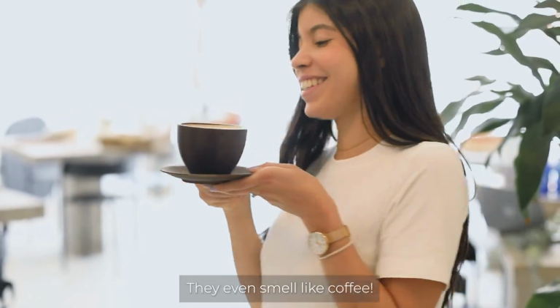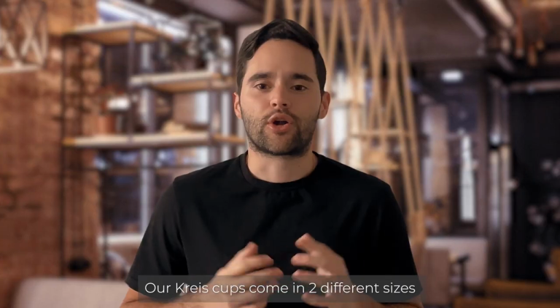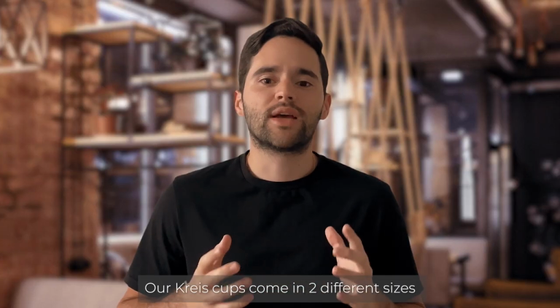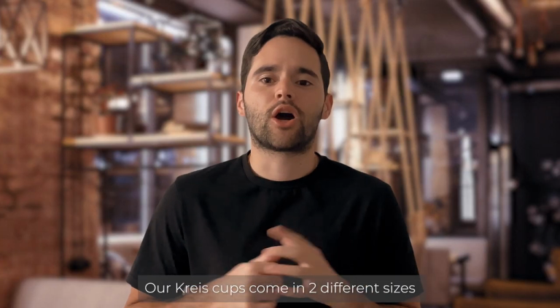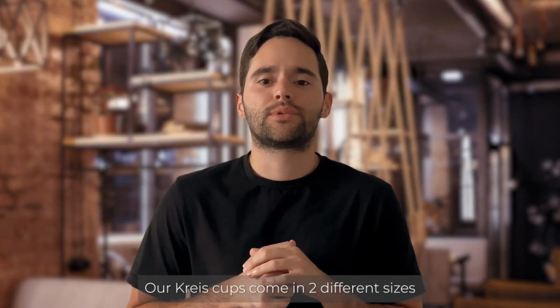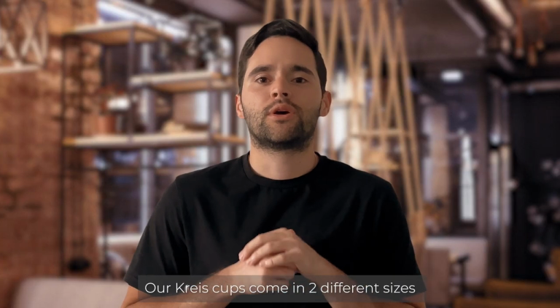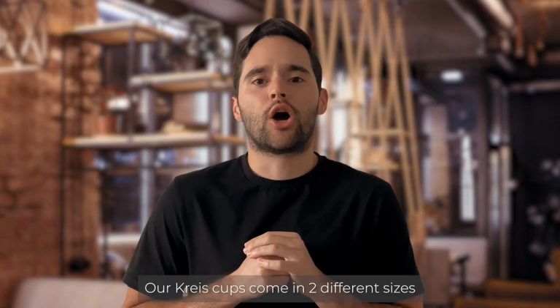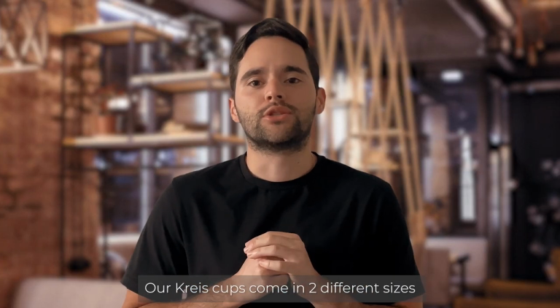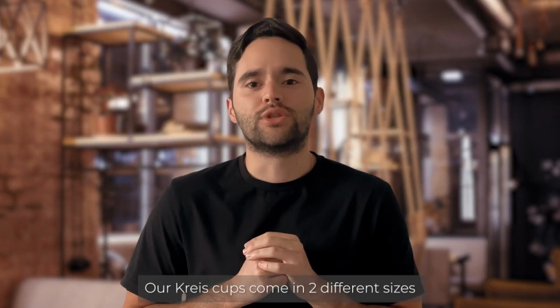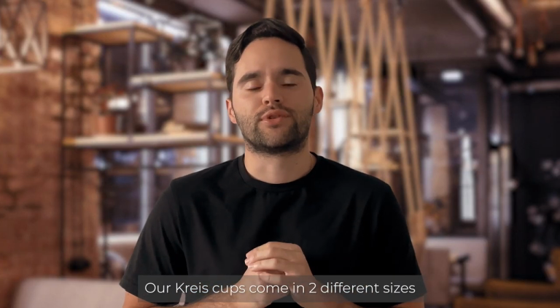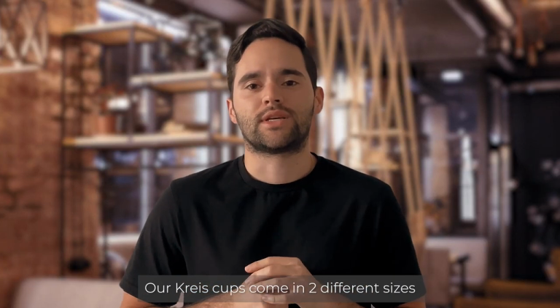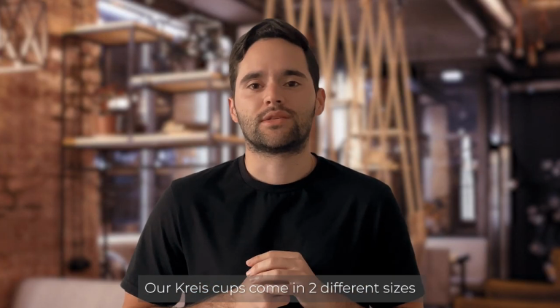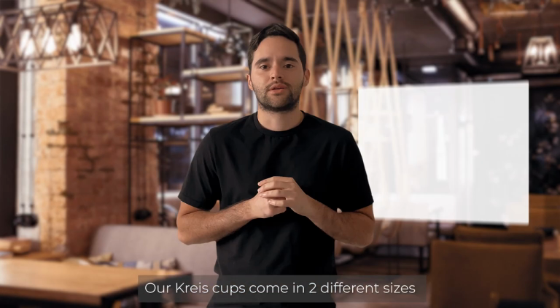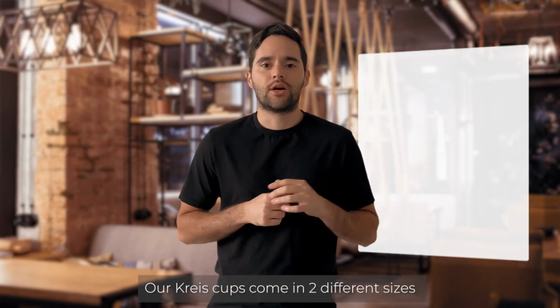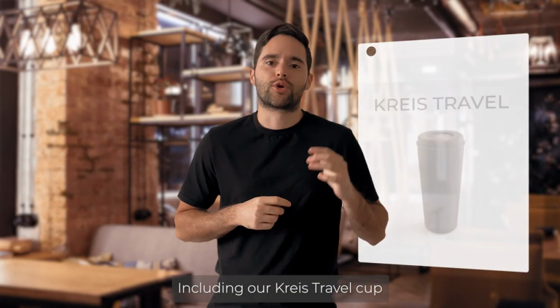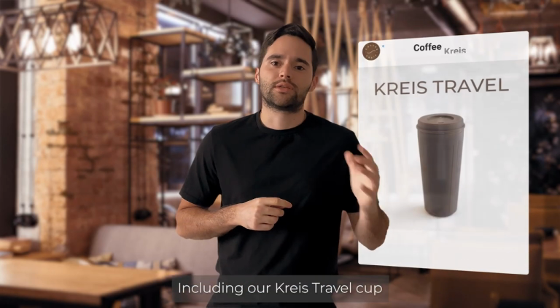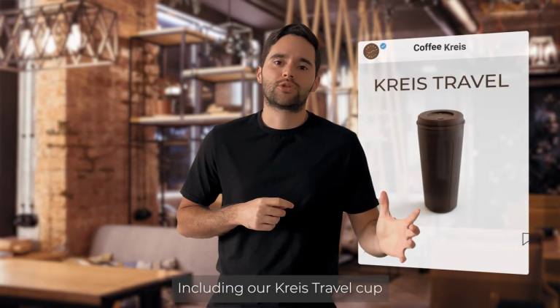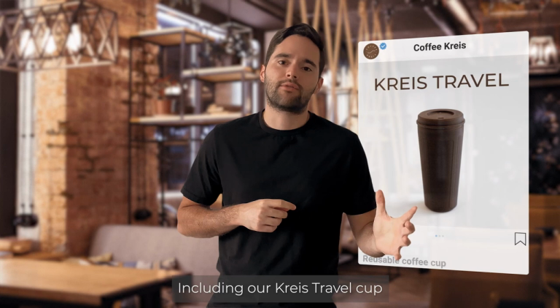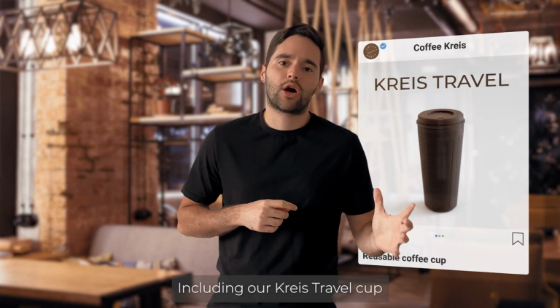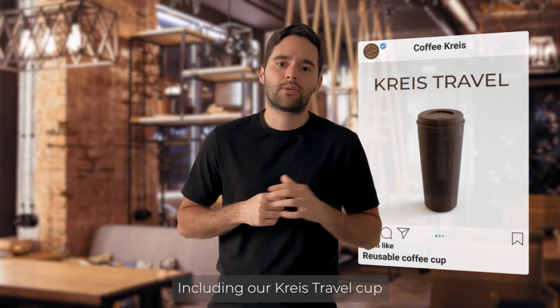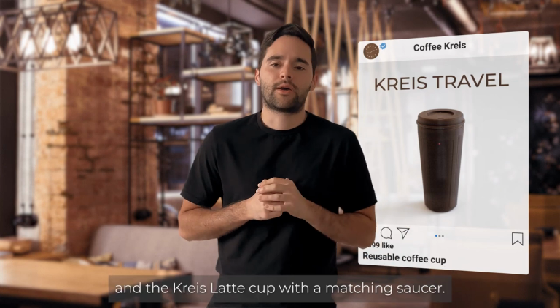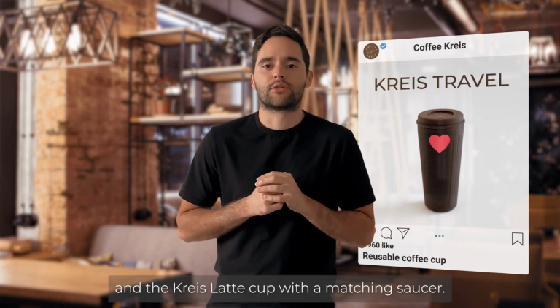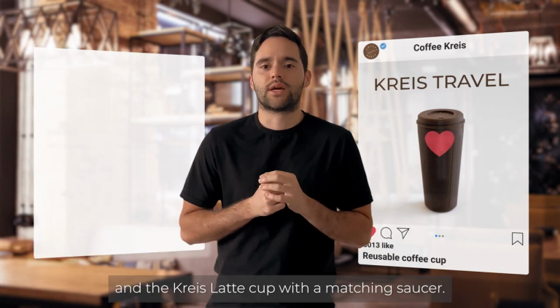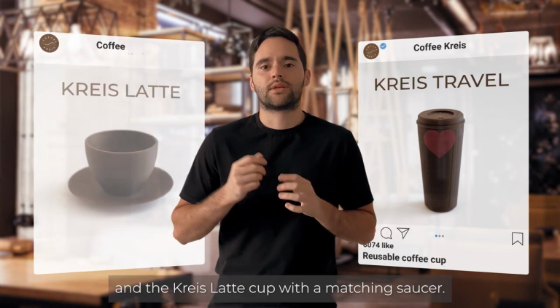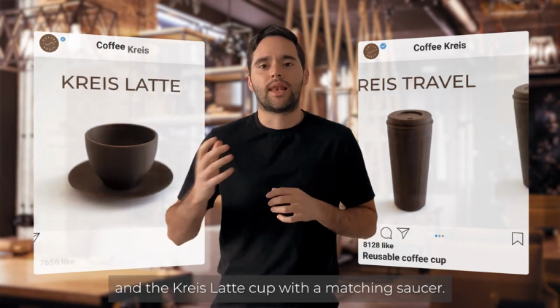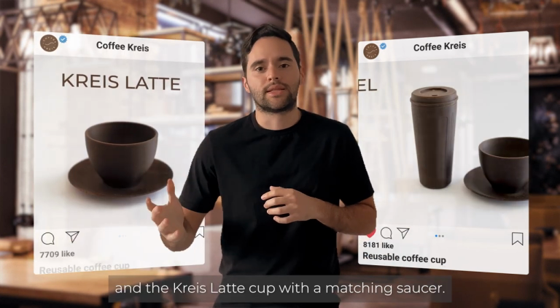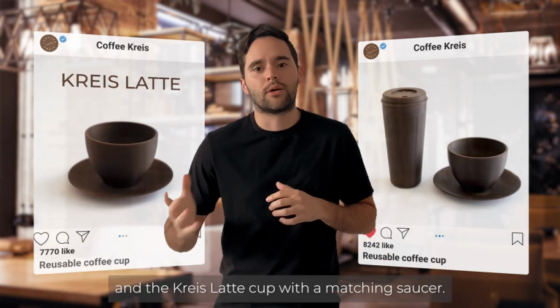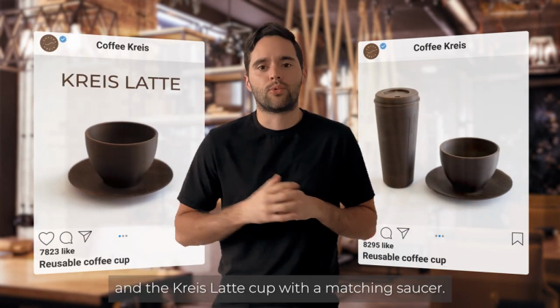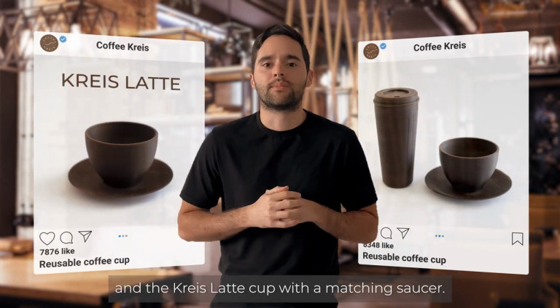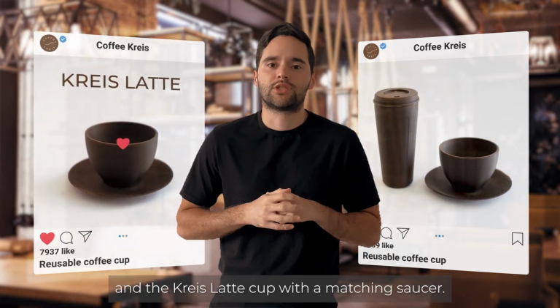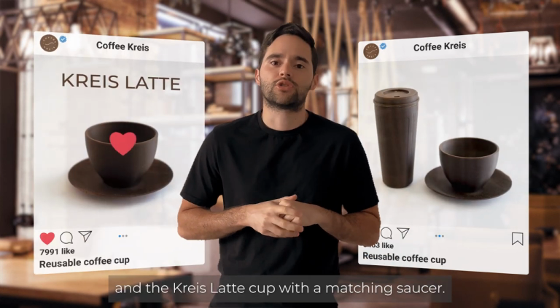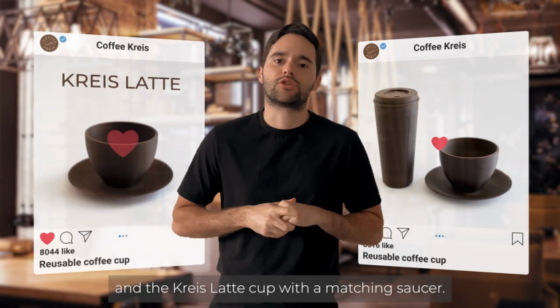Our Christ Cups come in two different sizes: a Christ Travel Cup and a Christ Latte Cup with a matching saucer.